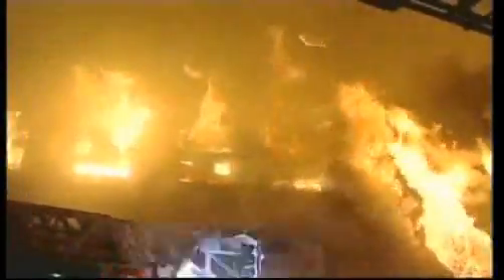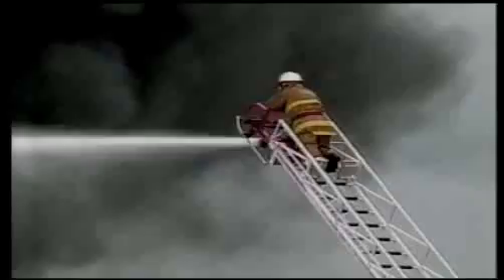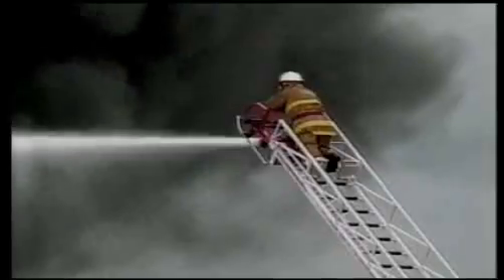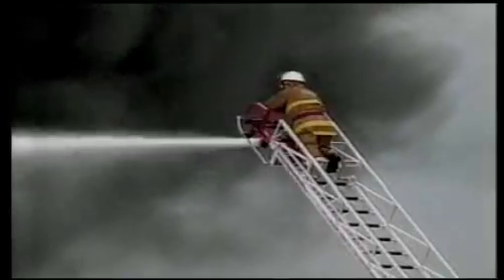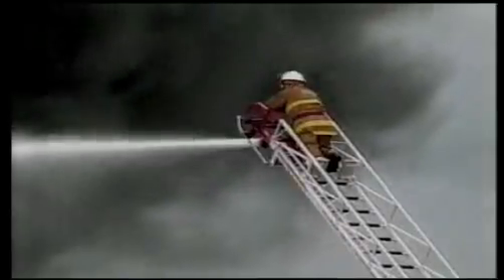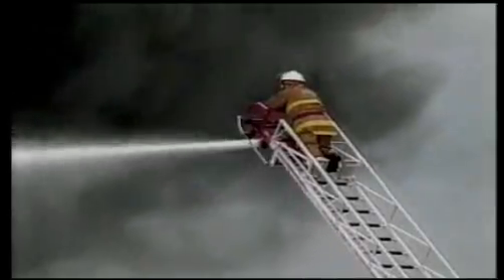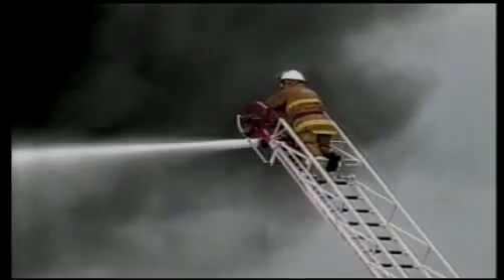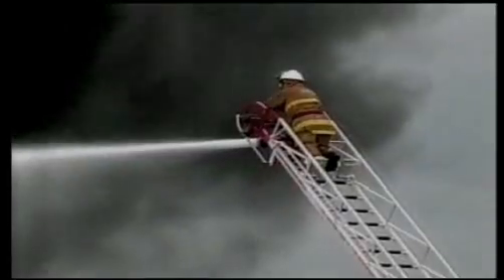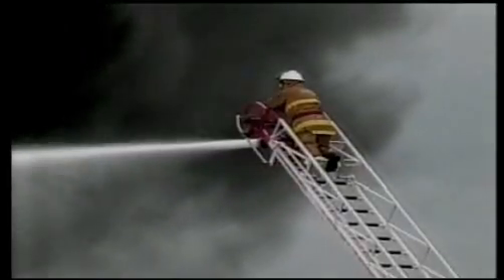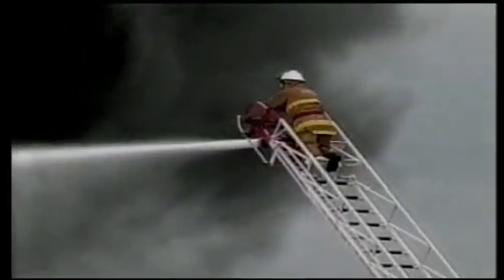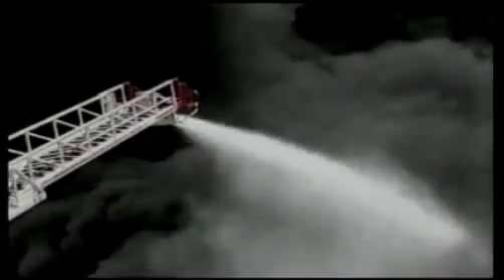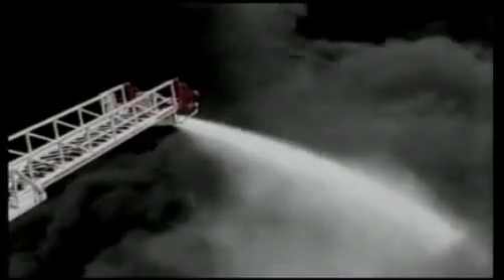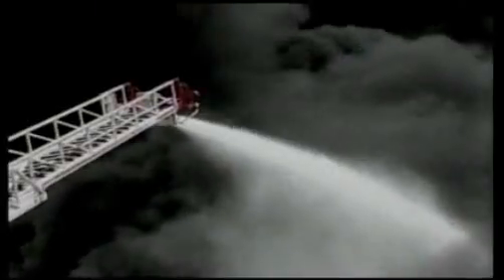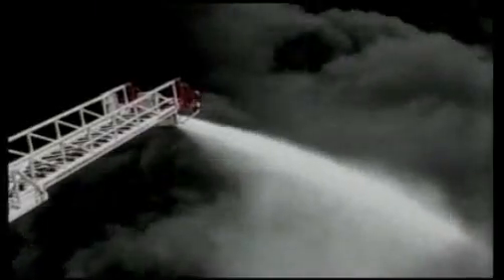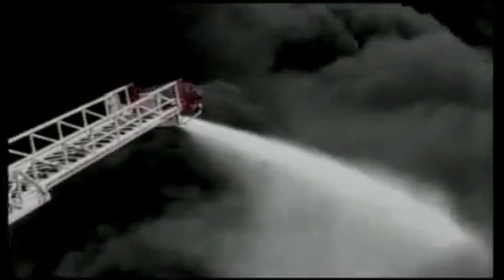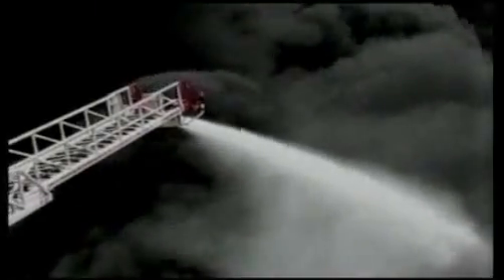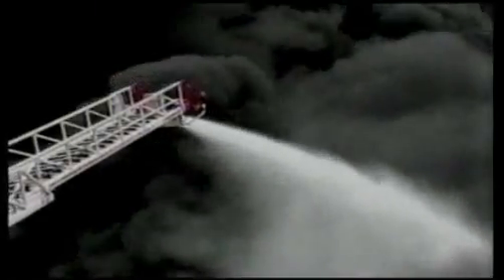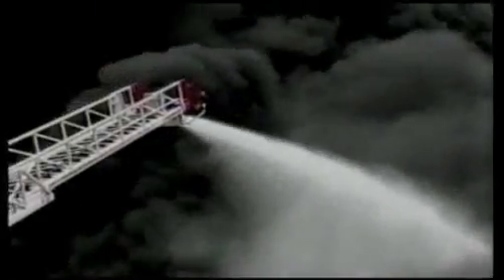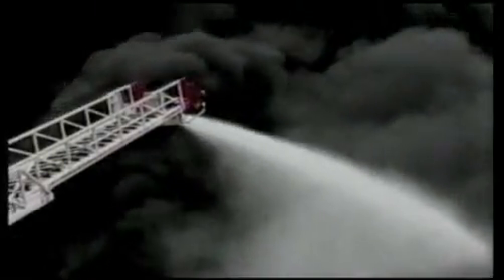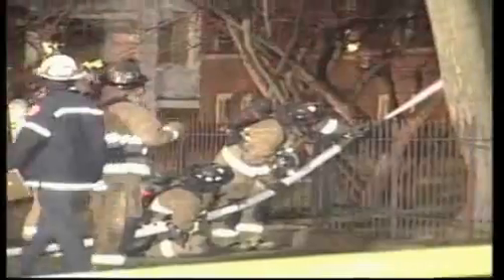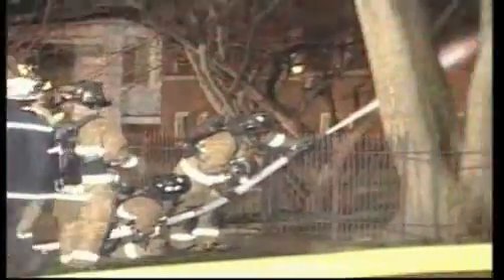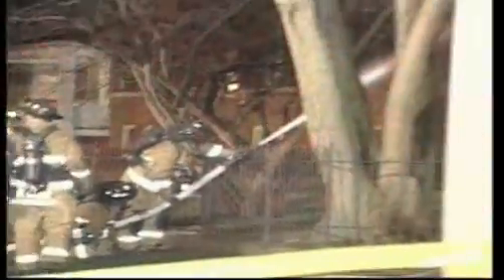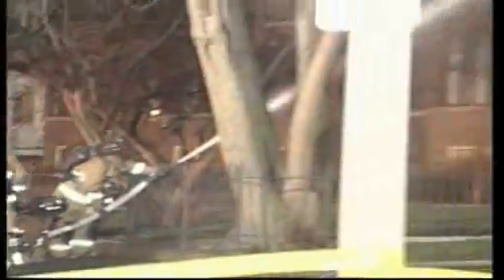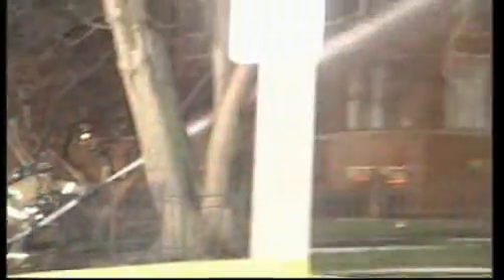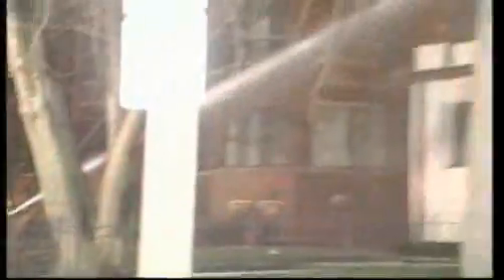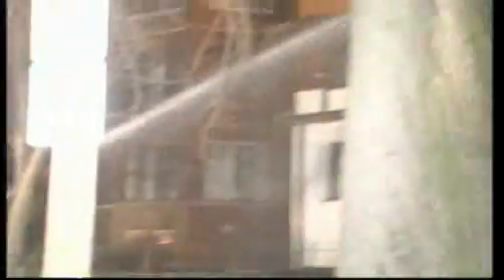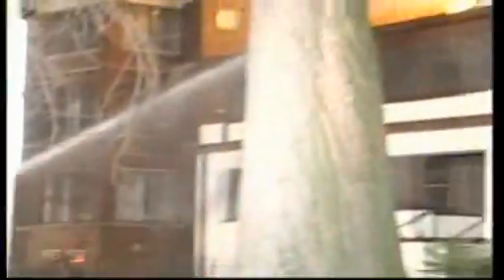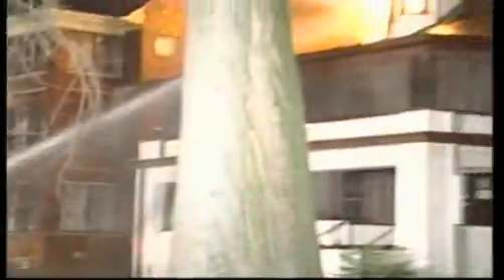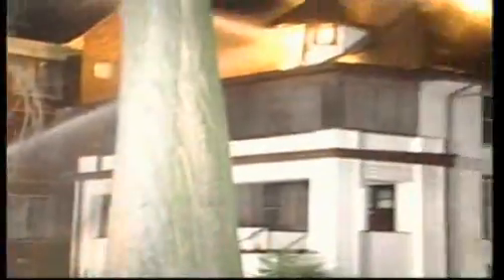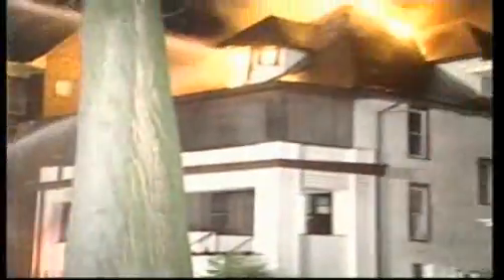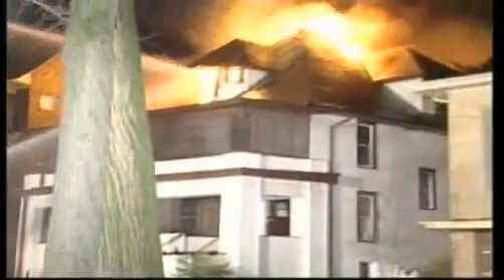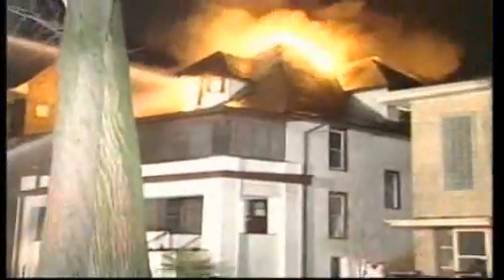For centuries, water has been a firefighter's primary weapon in the battle against fire. Until now.